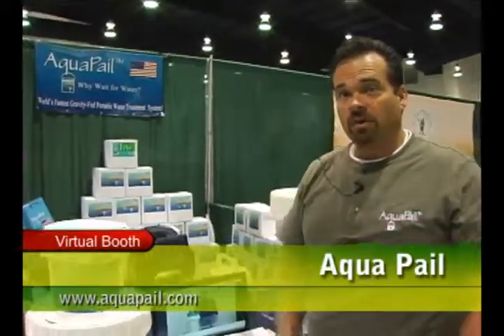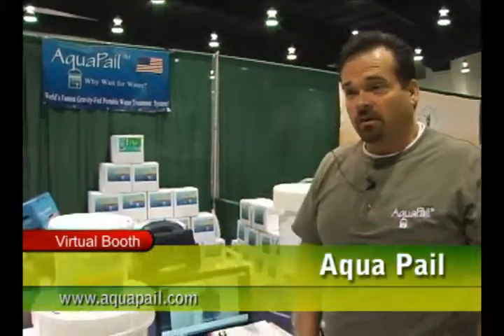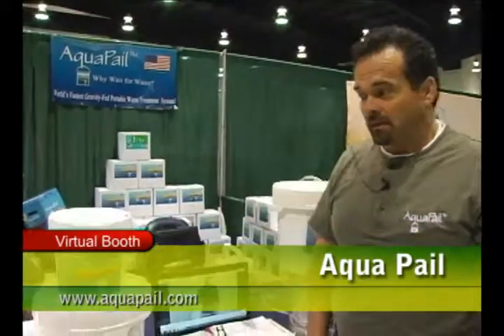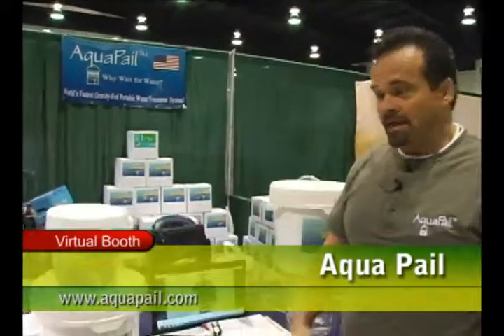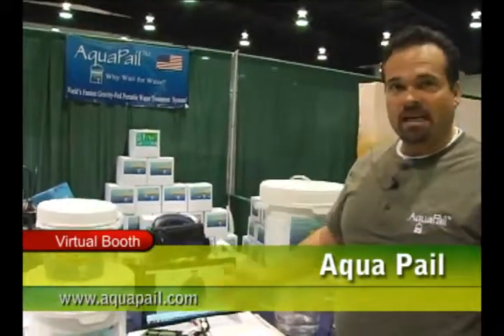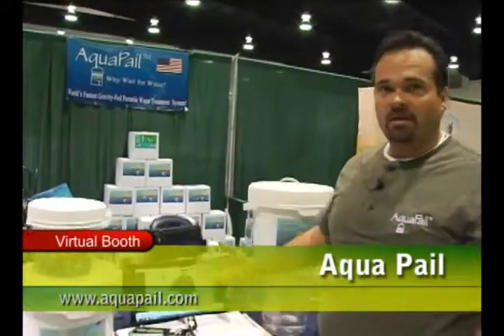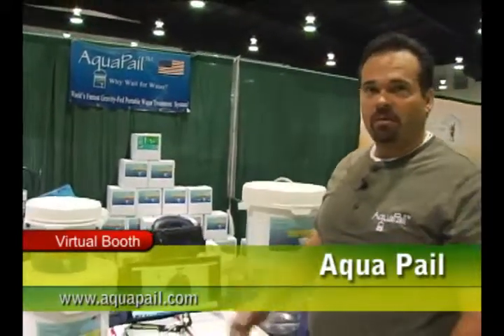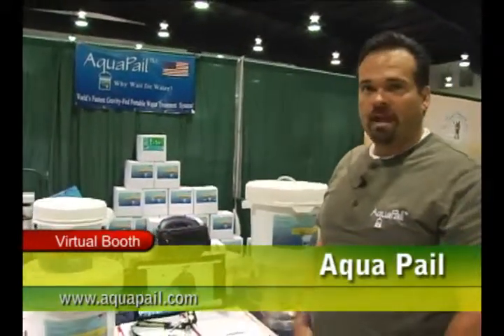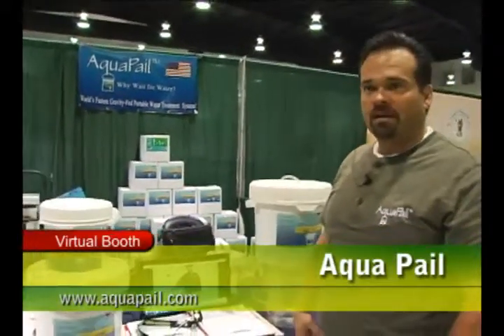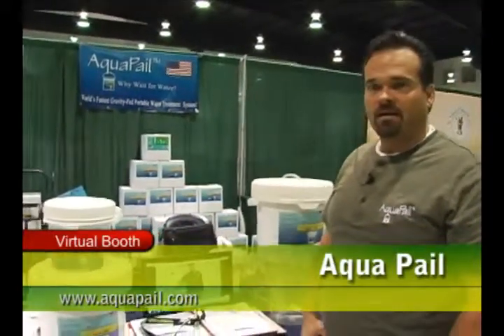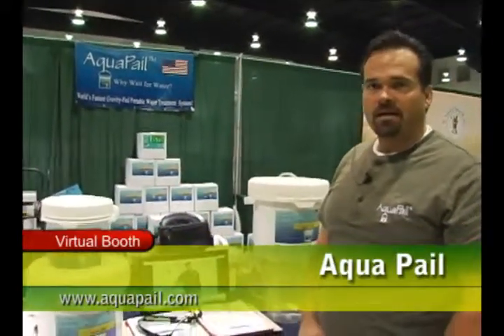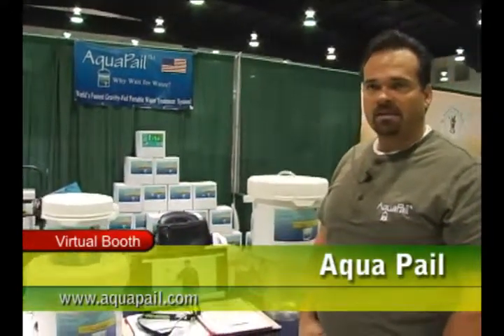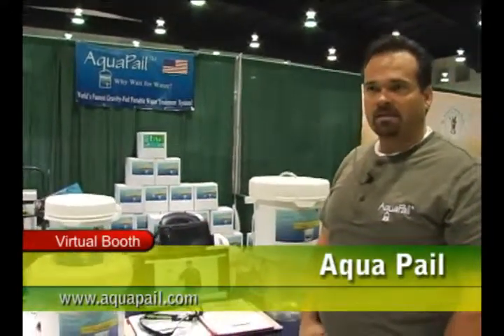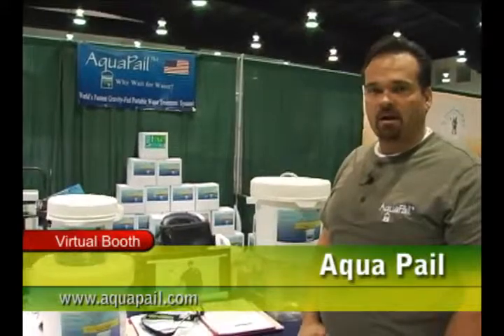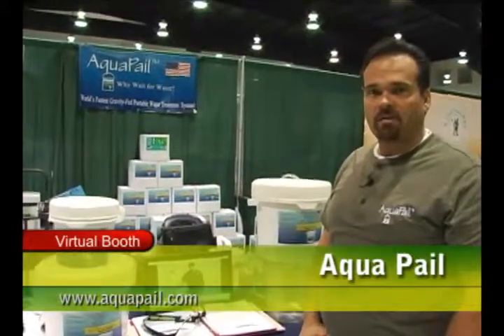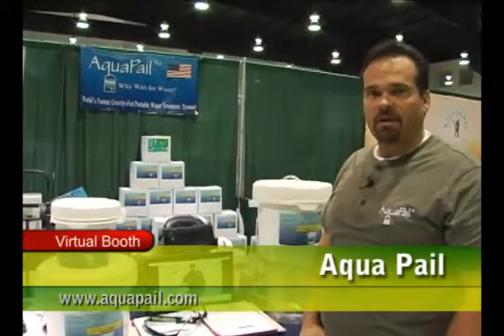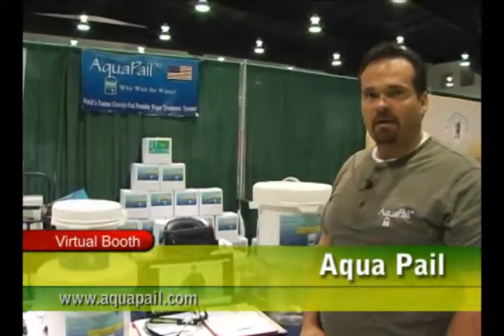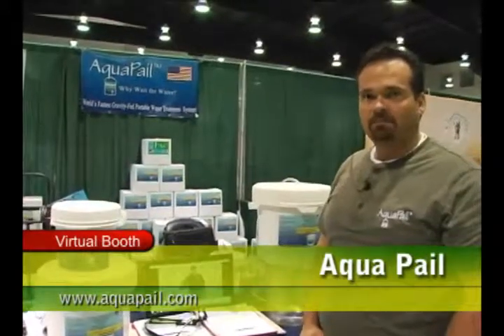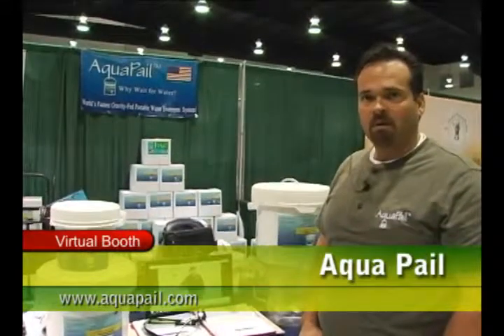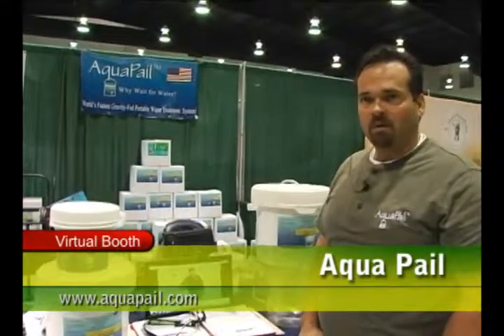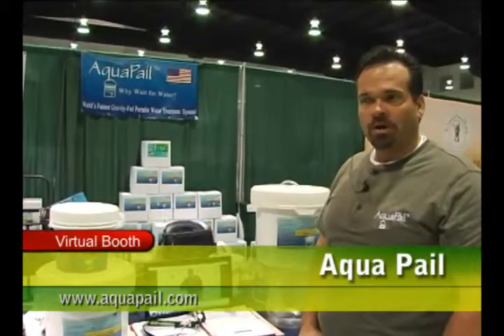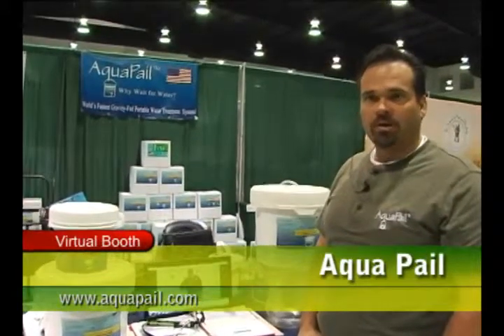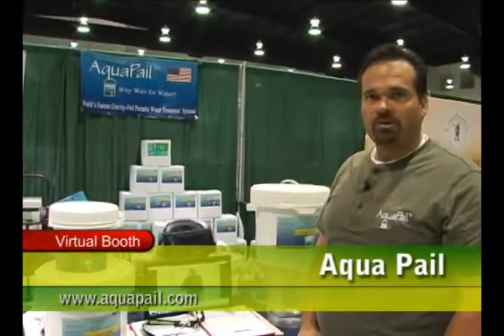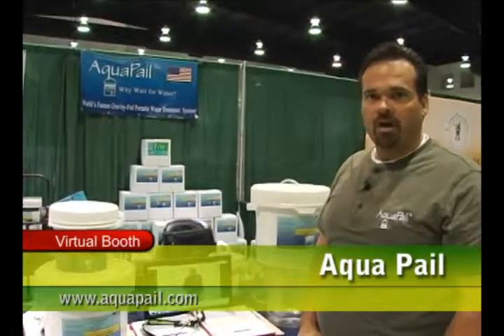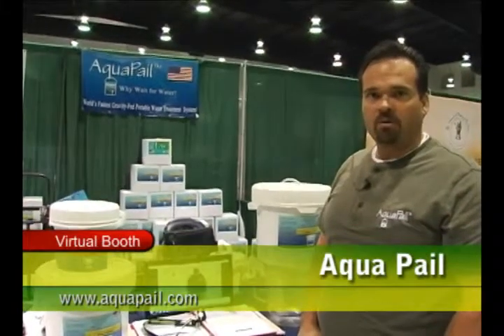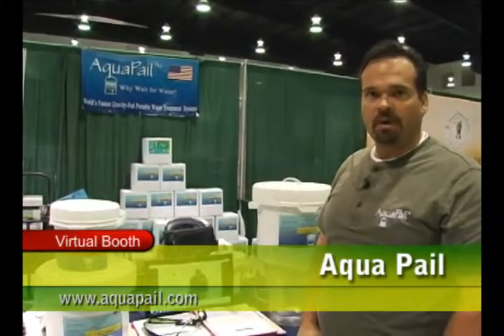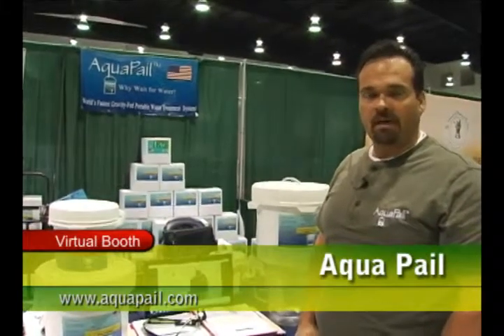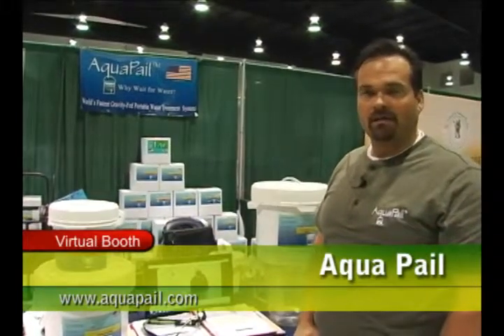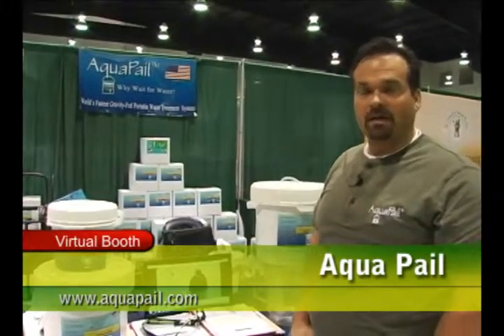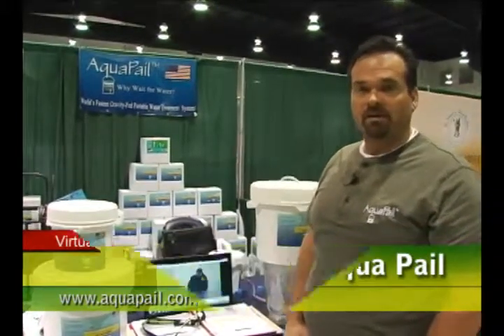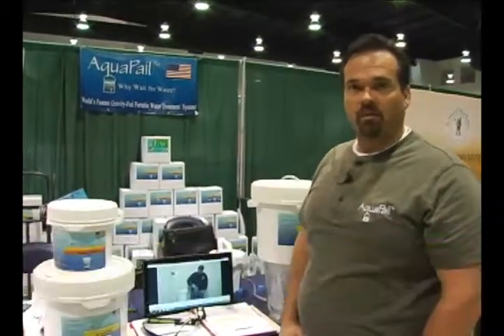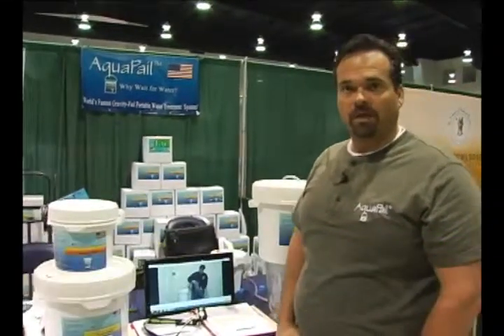Take a look at what we have — get online. You can see us at Aquapel.com, or you can YouTube Aquapel, and I'll give you videos of it working.